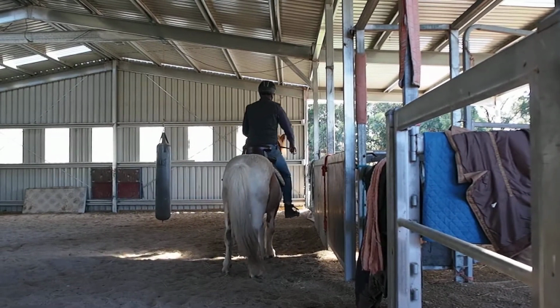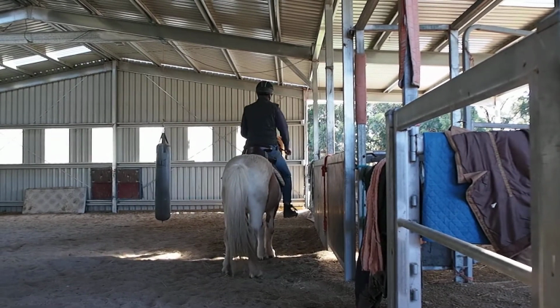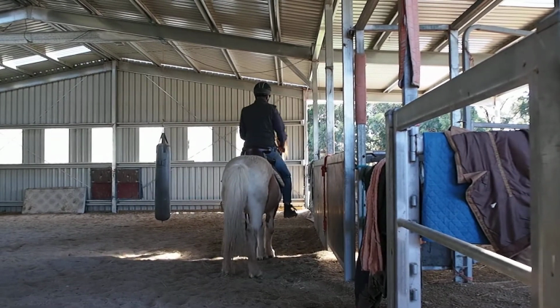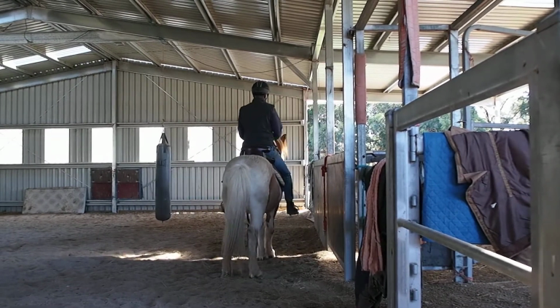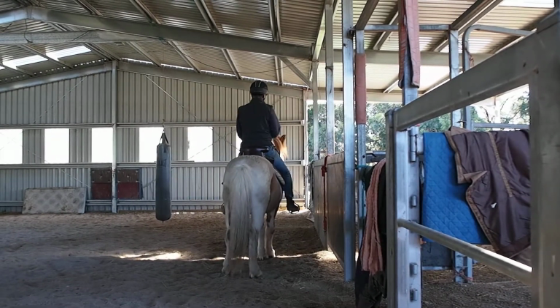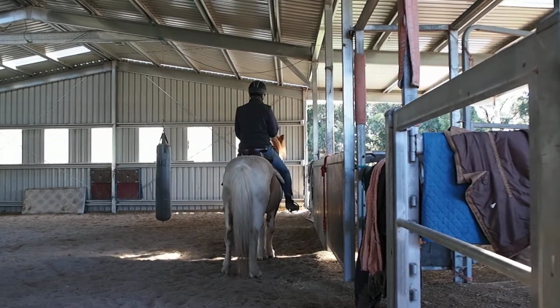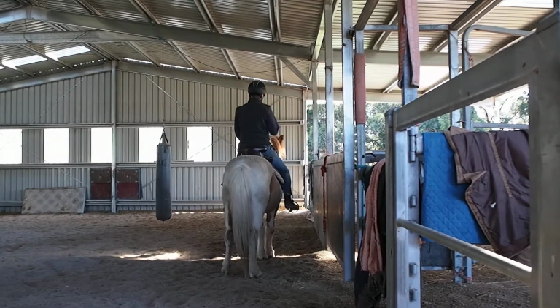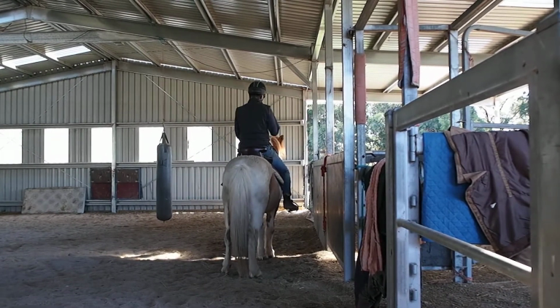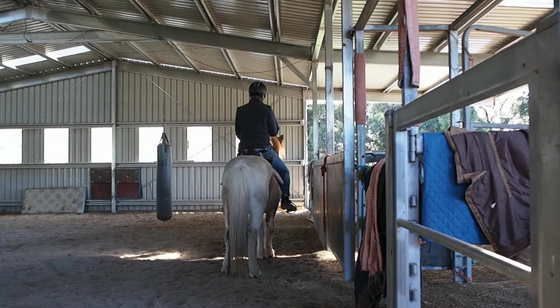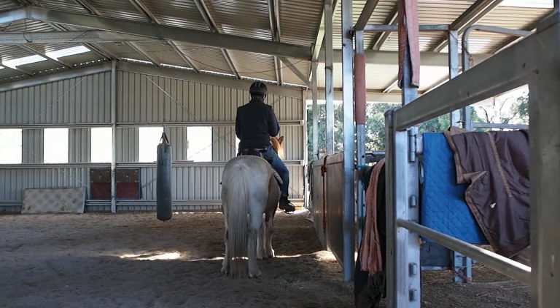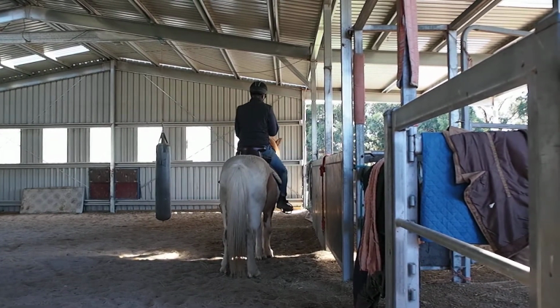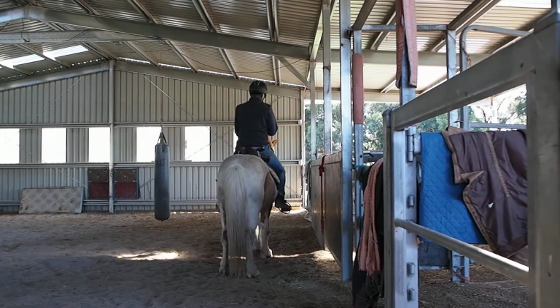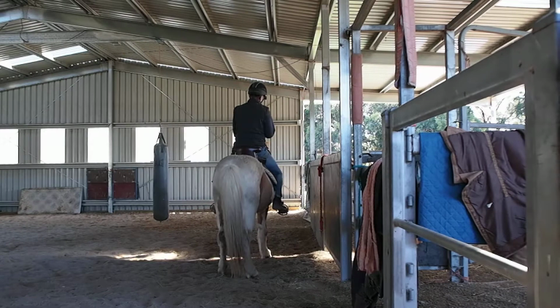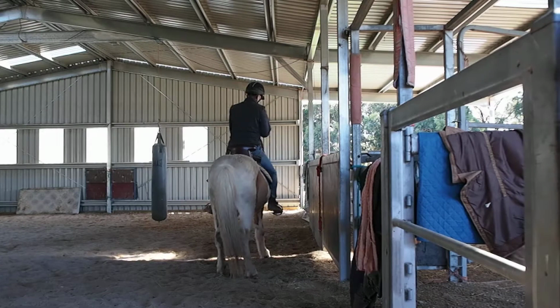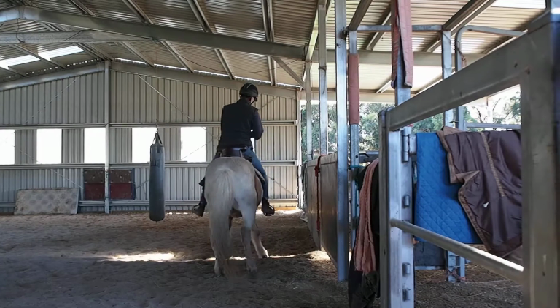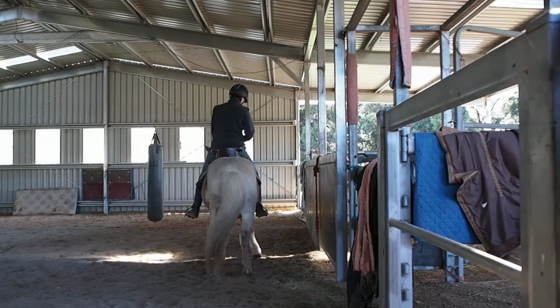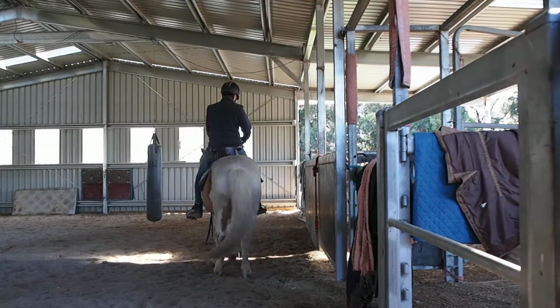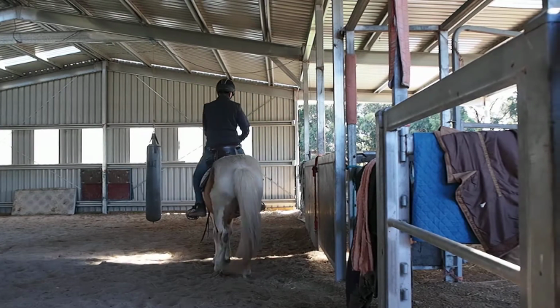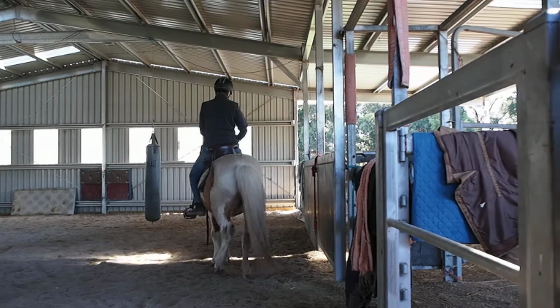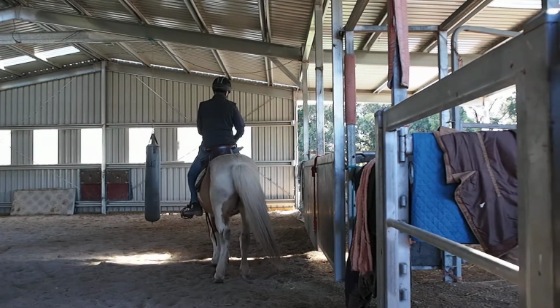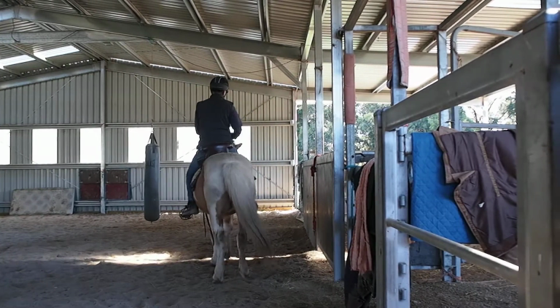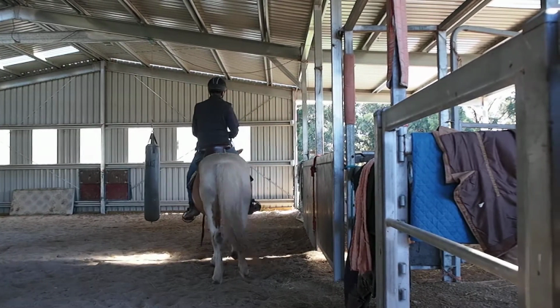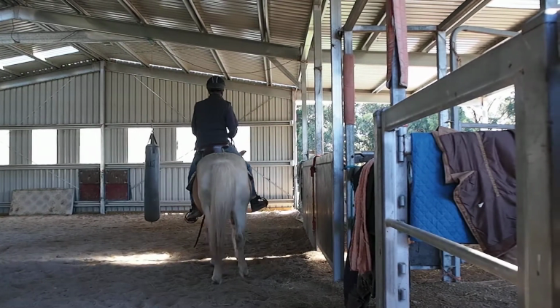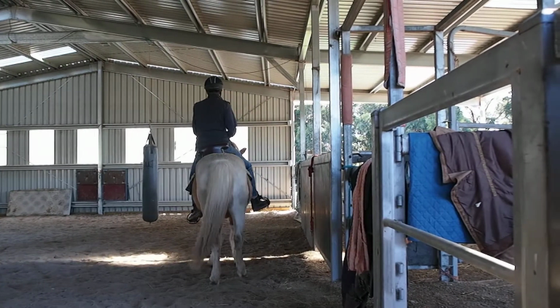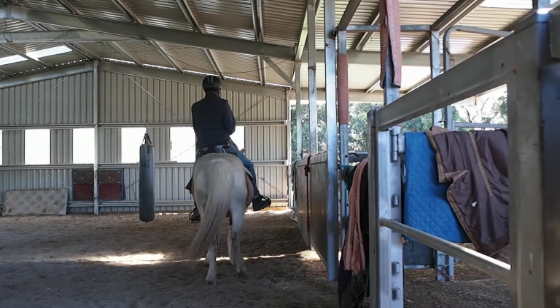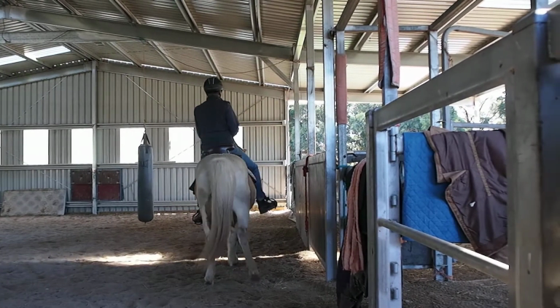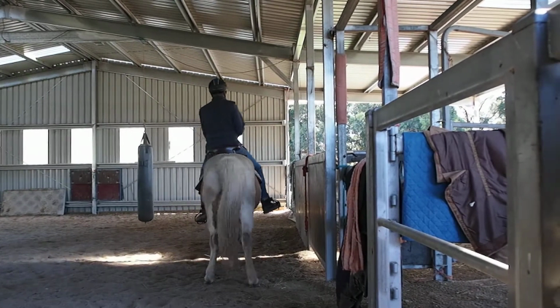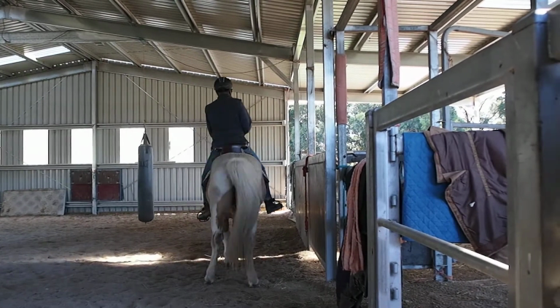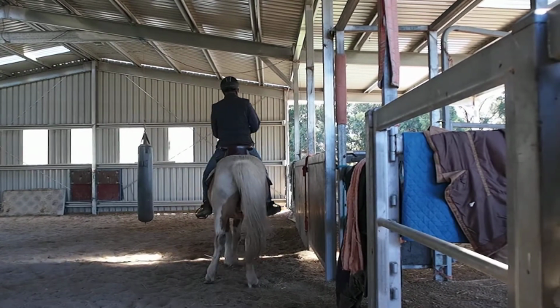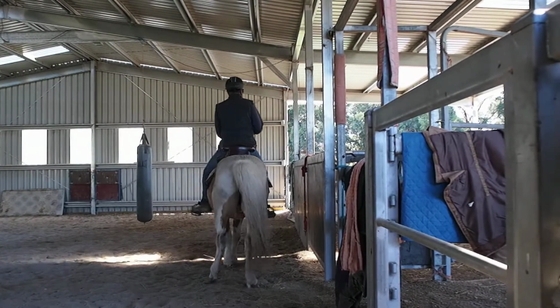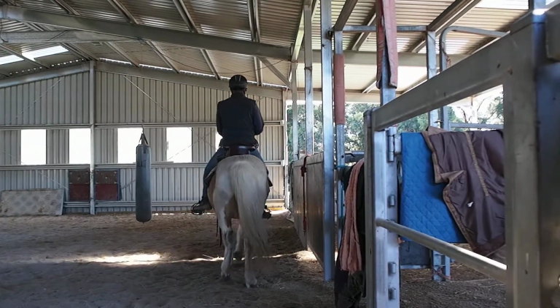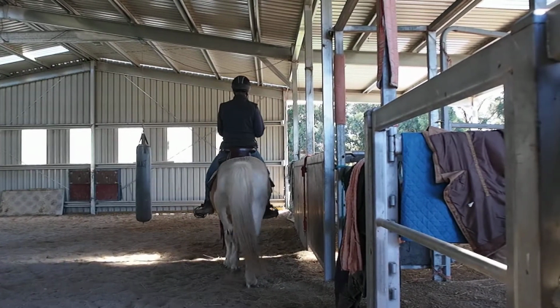And now we do another turn on the forehand. And if it goes wrong, you need to go and grease it.